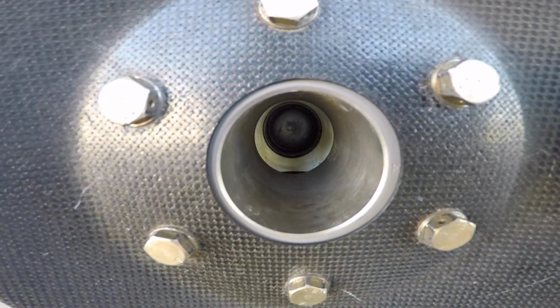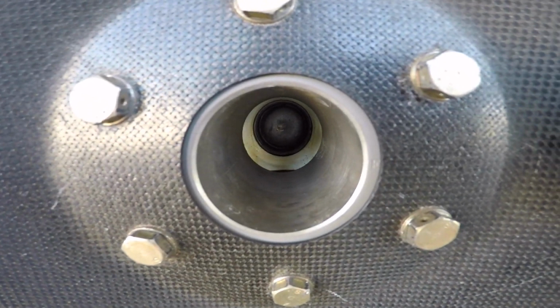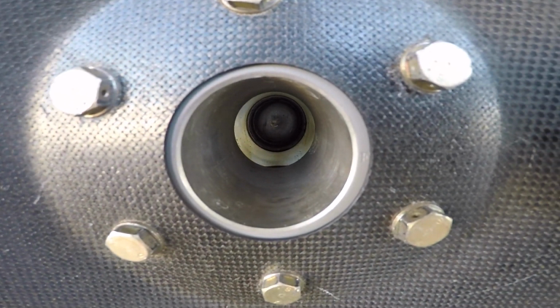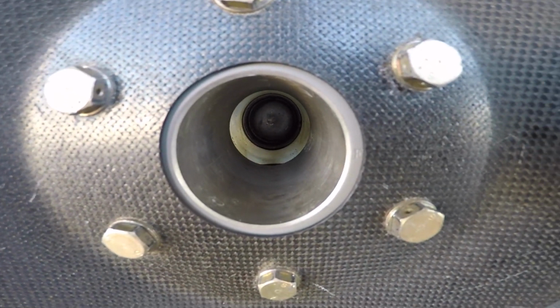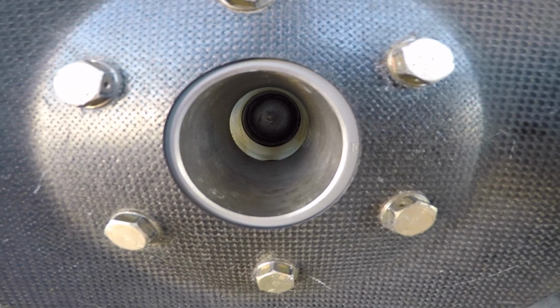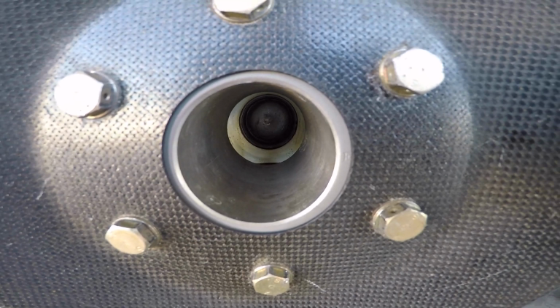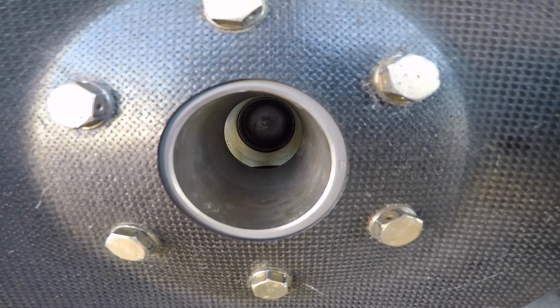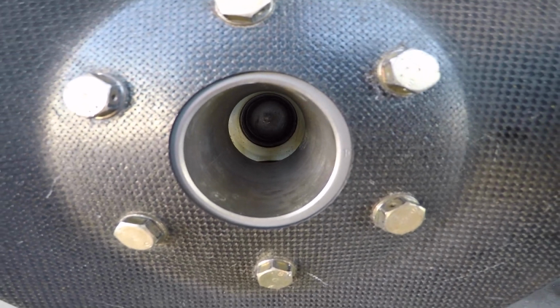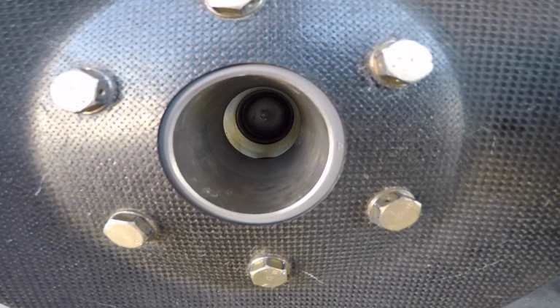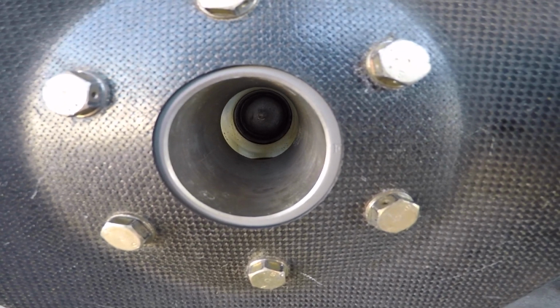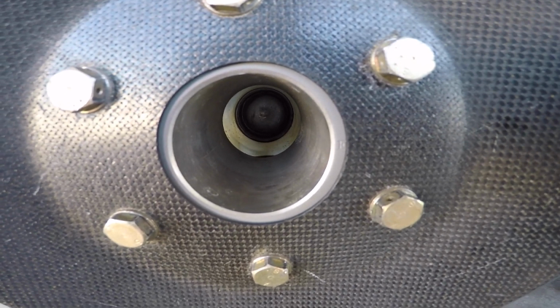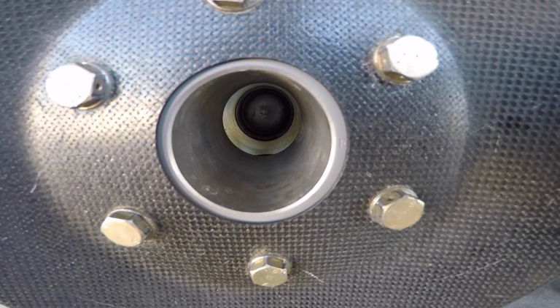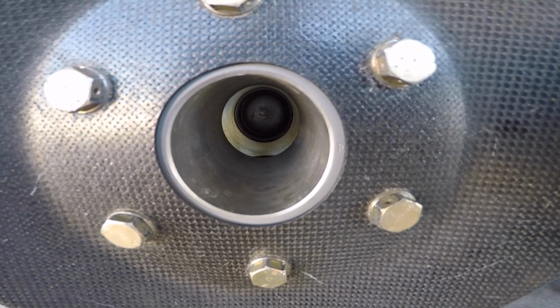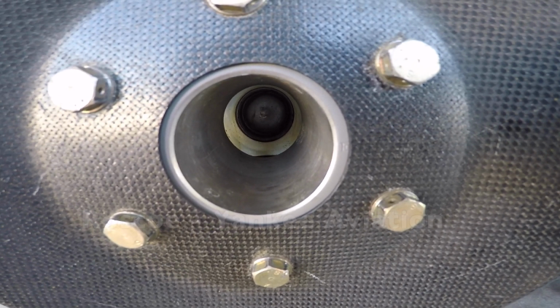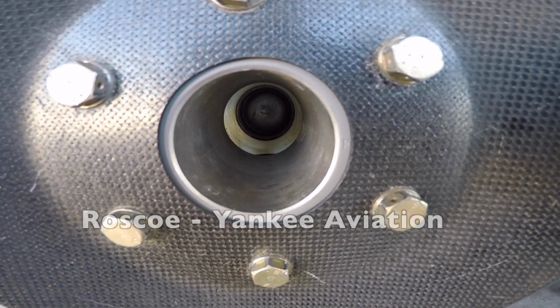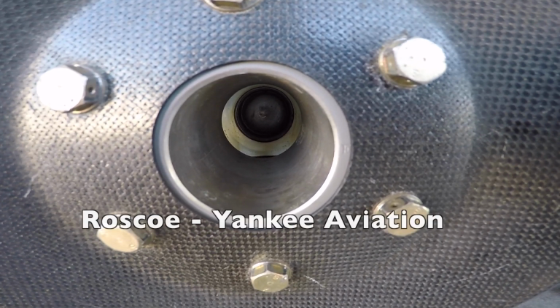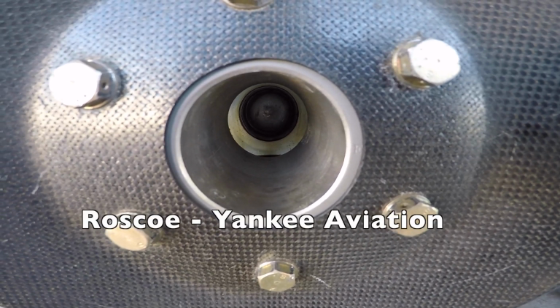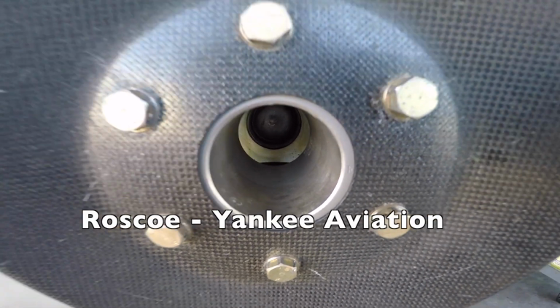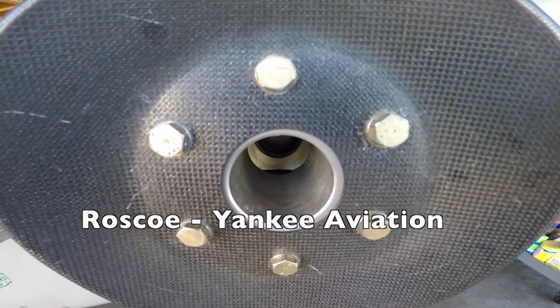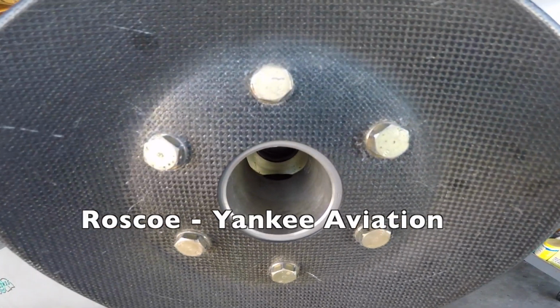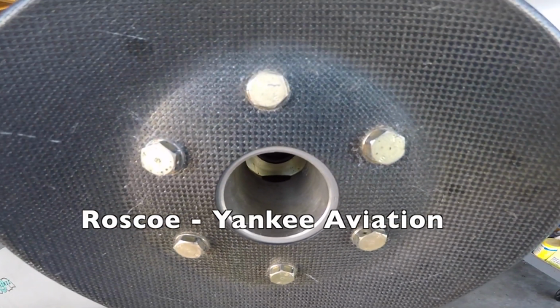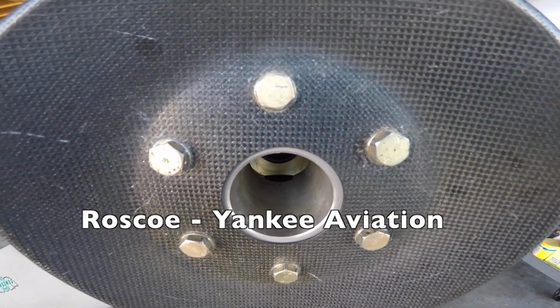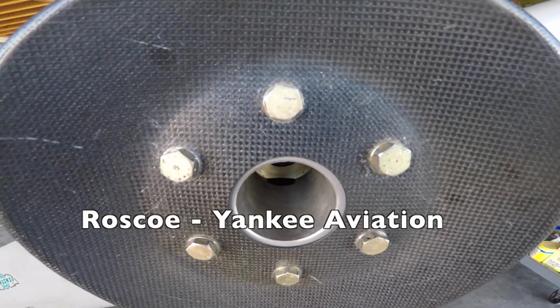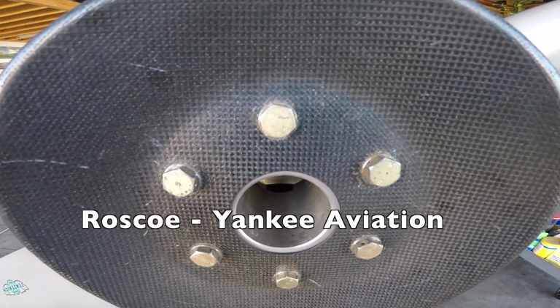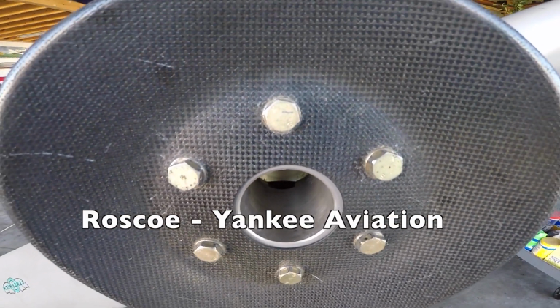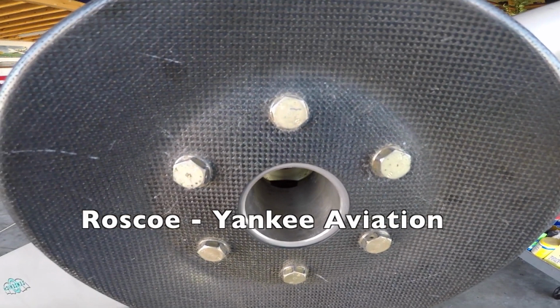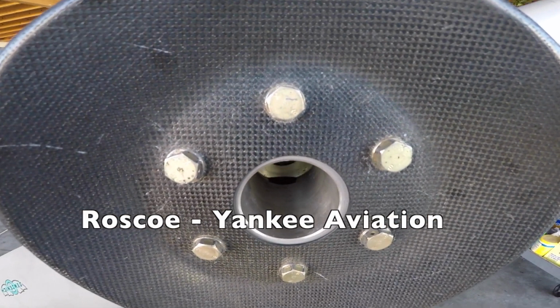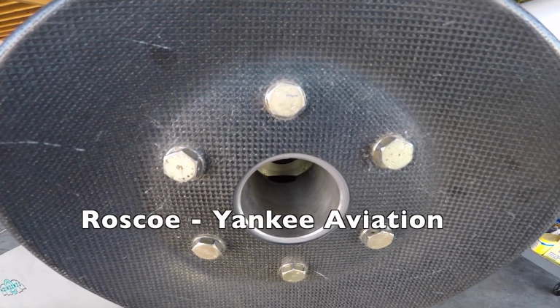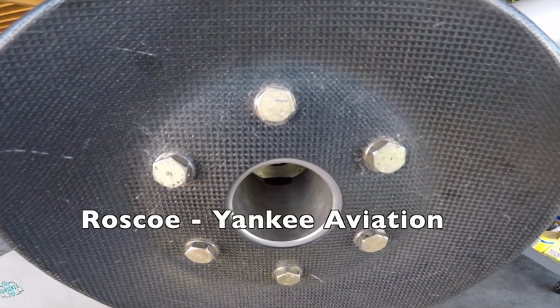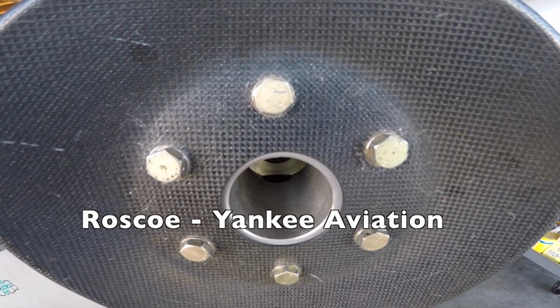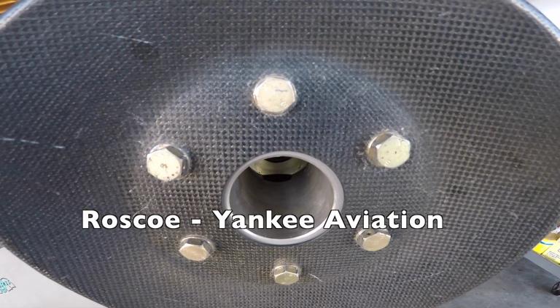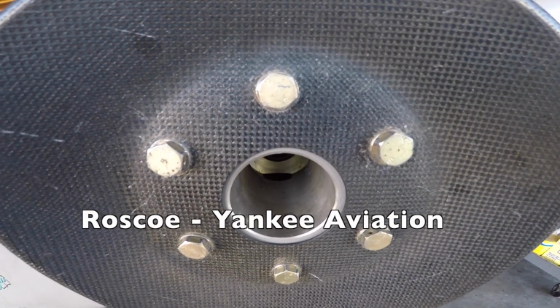We hope you found this useful and informative. Thanks for watching and have a good day flying your Grumman.